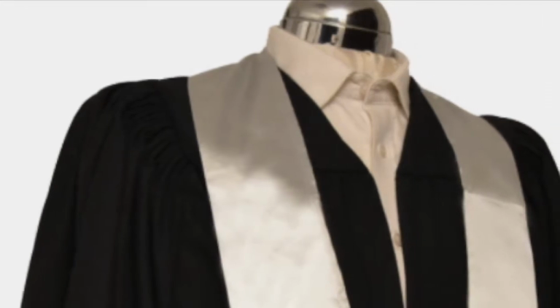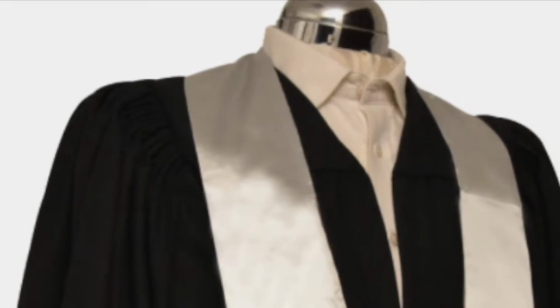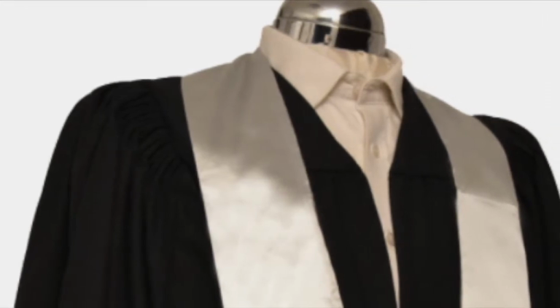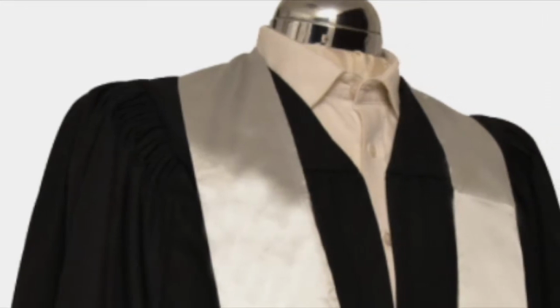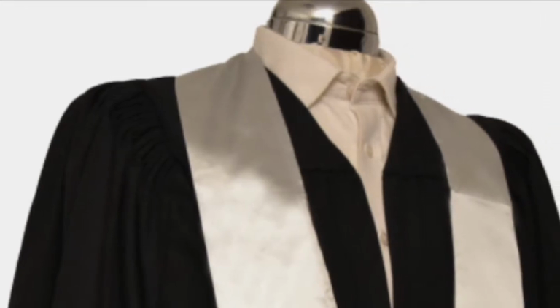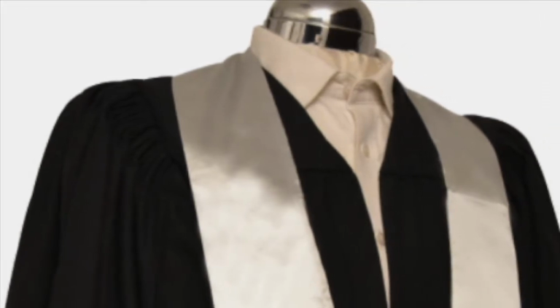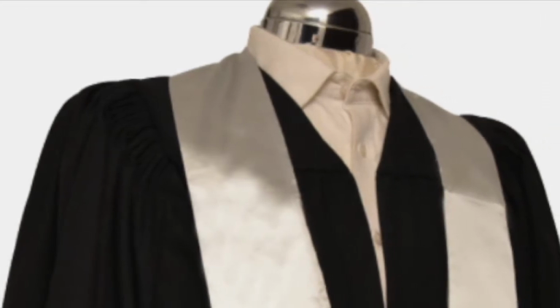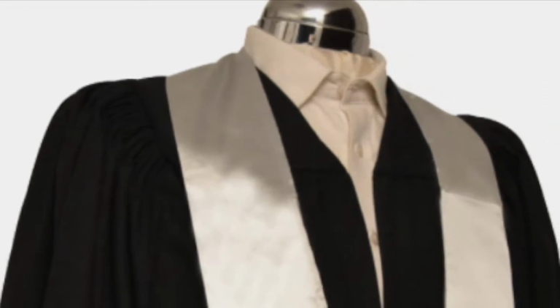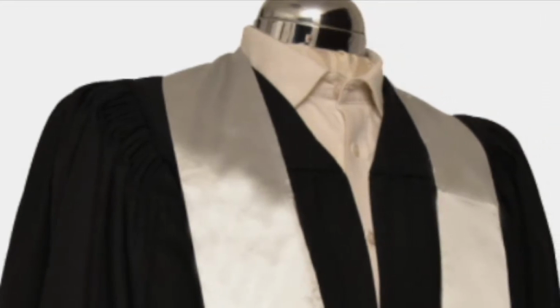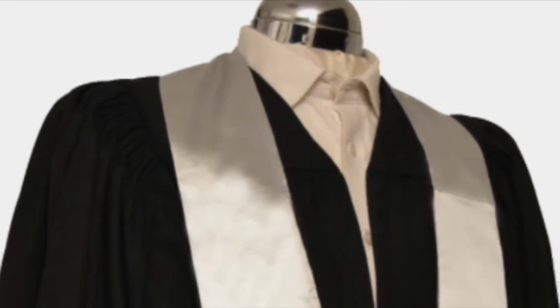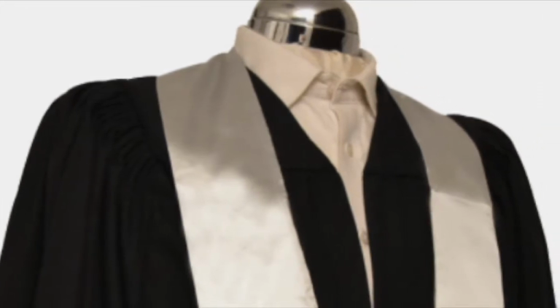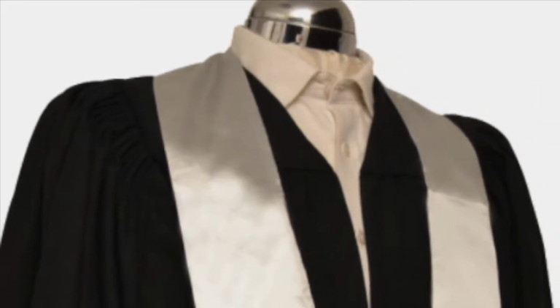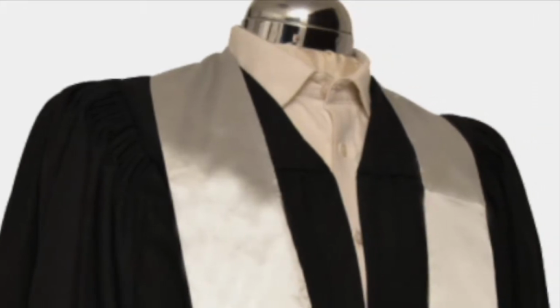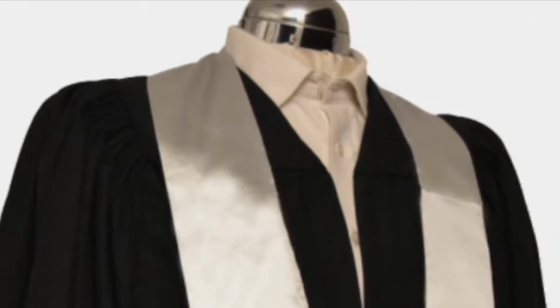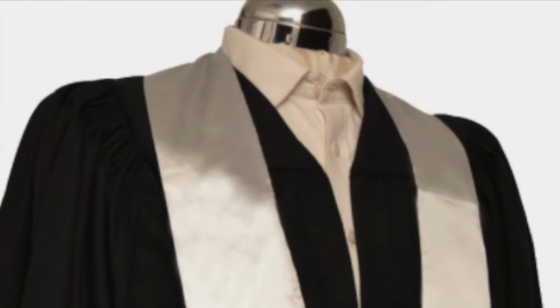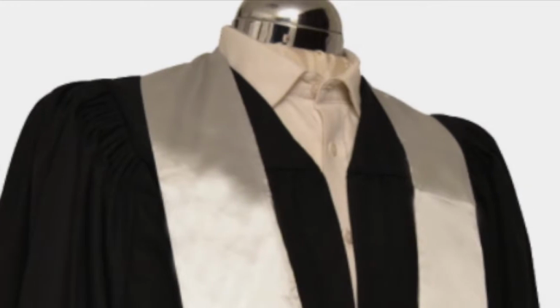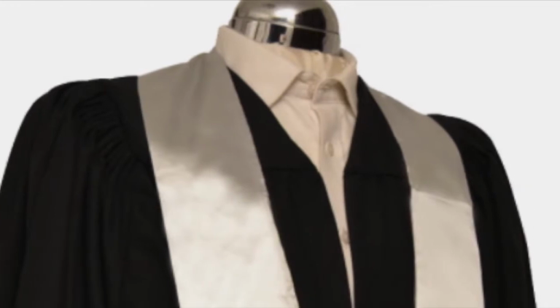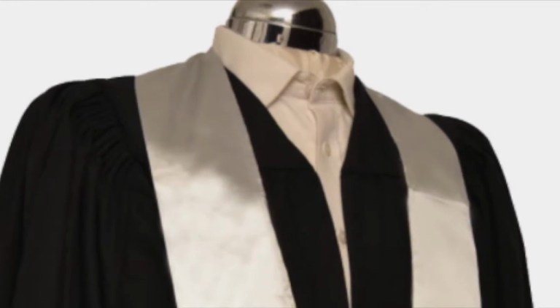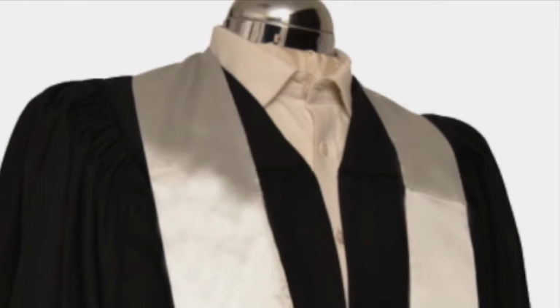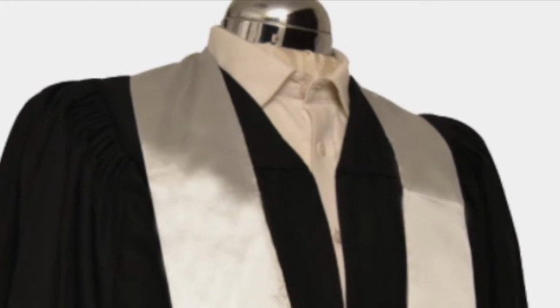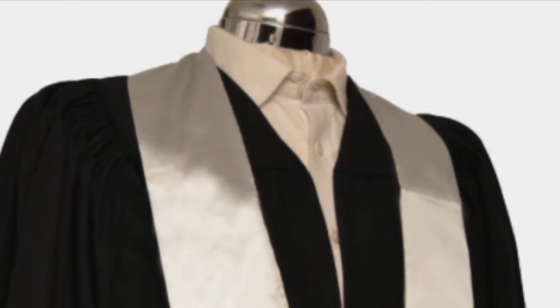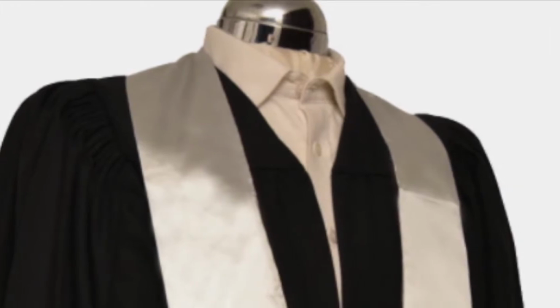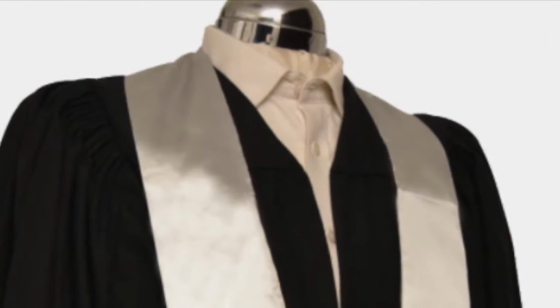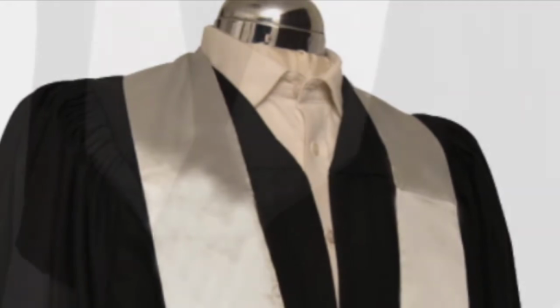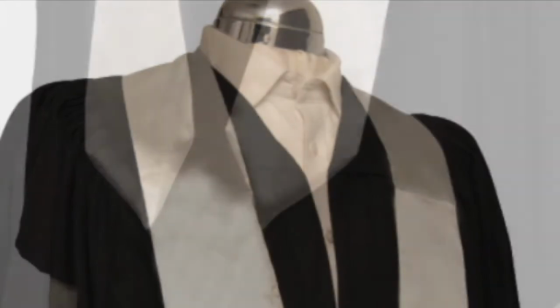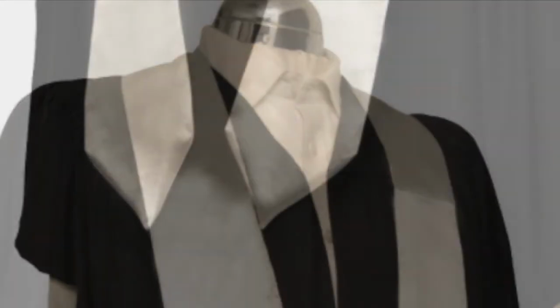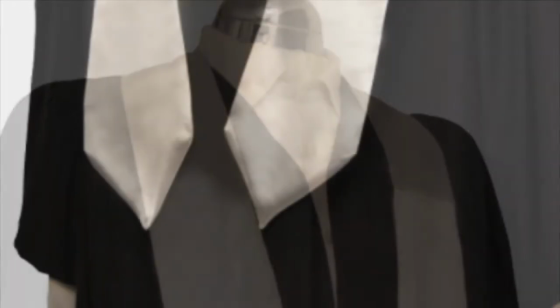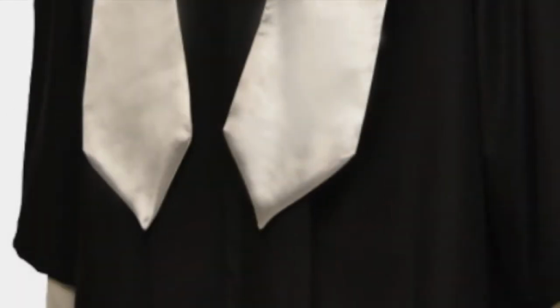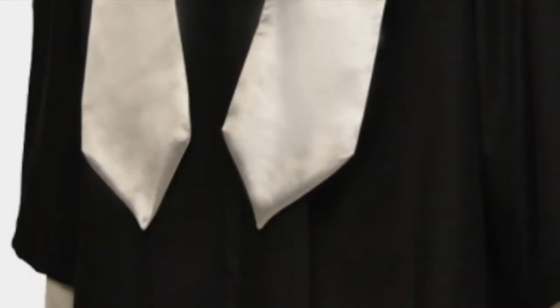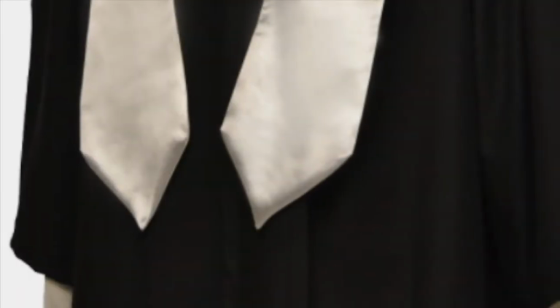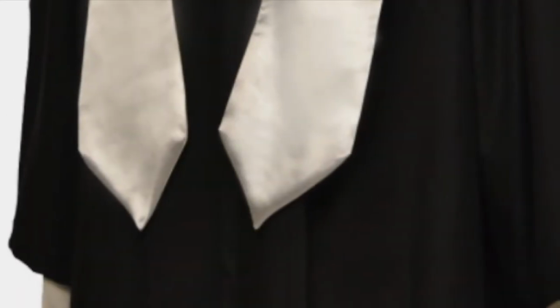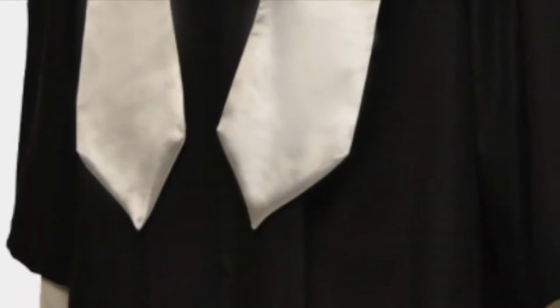The fluted pleats to the back of the gown are created one by one to give the flute detail that is usually associated with academia.